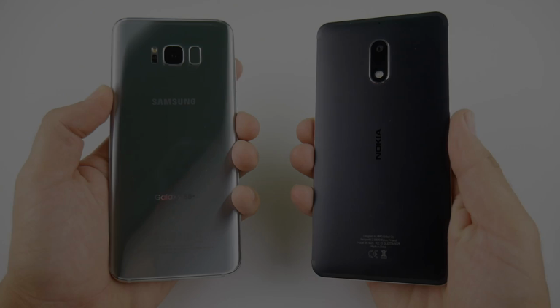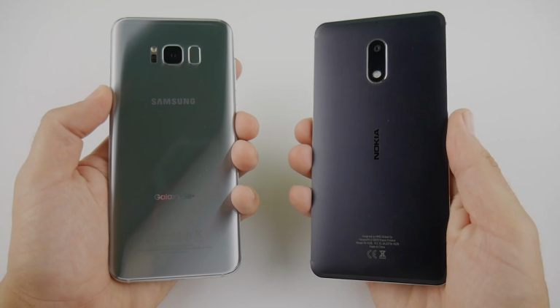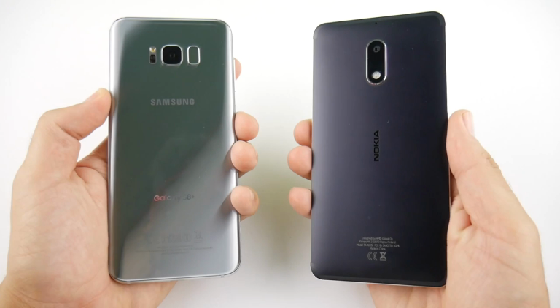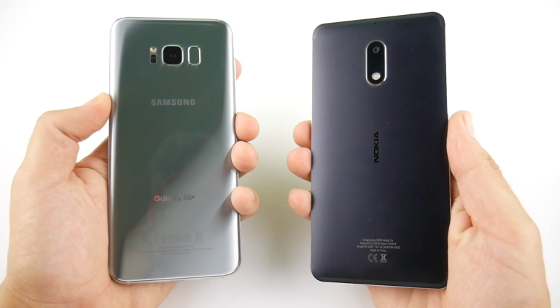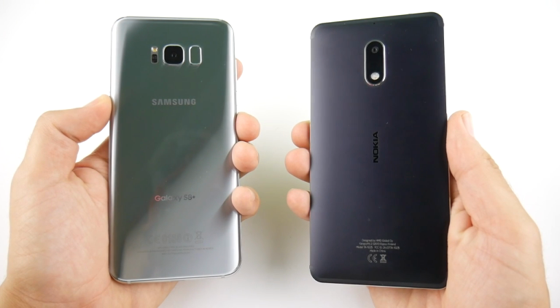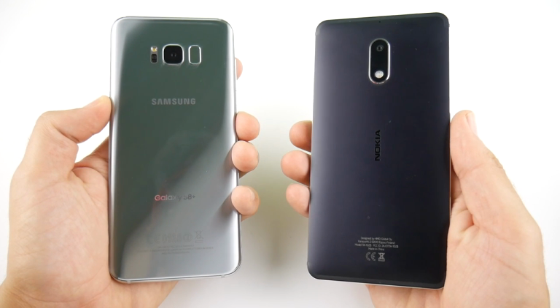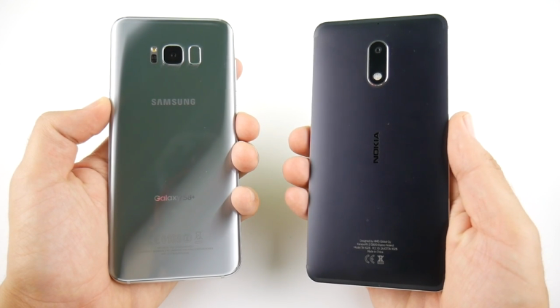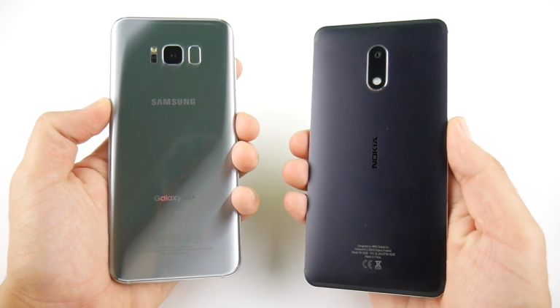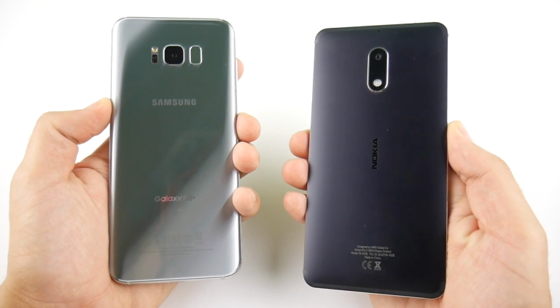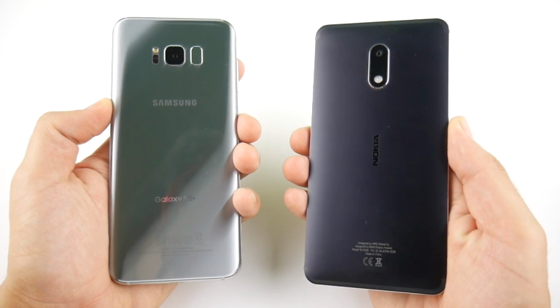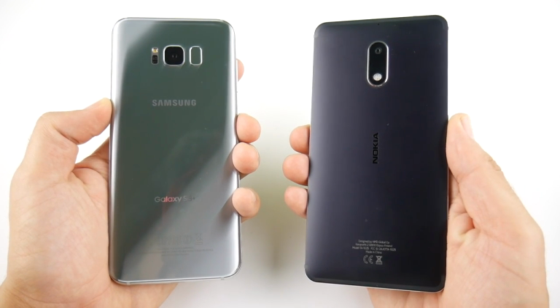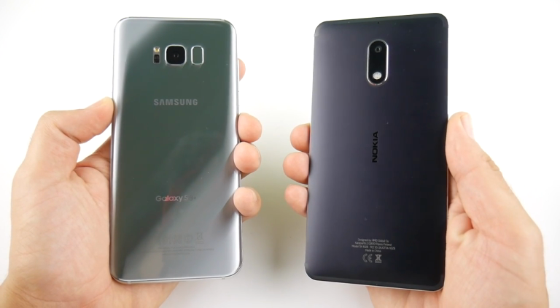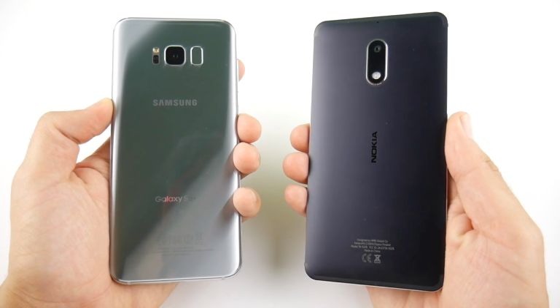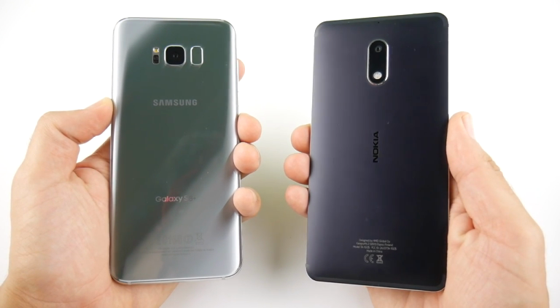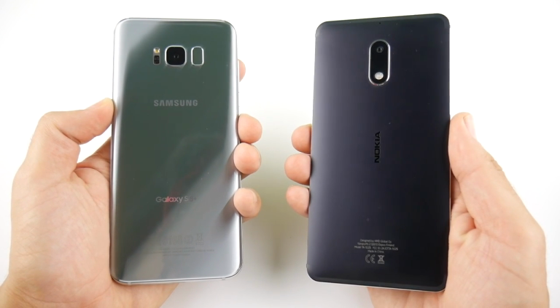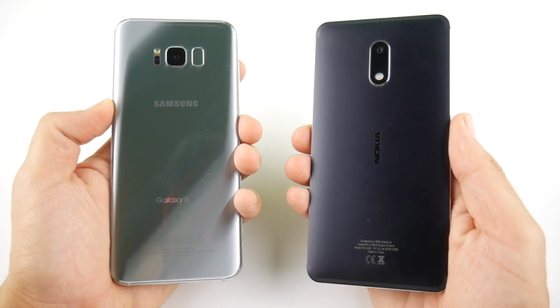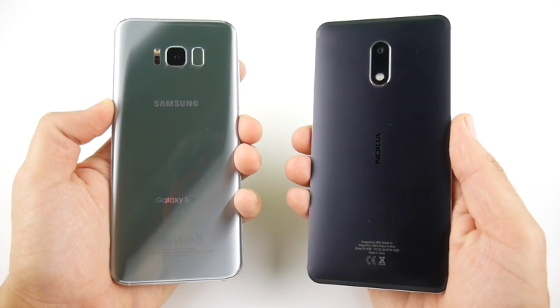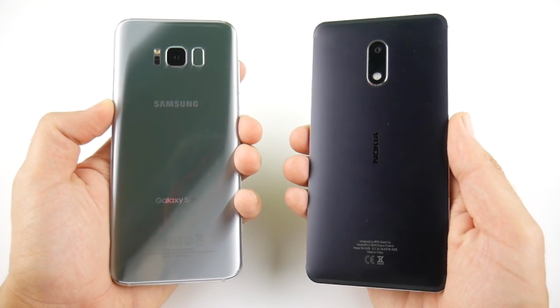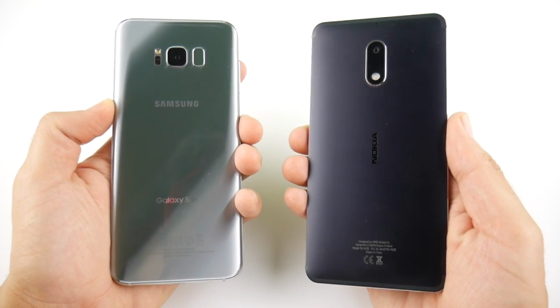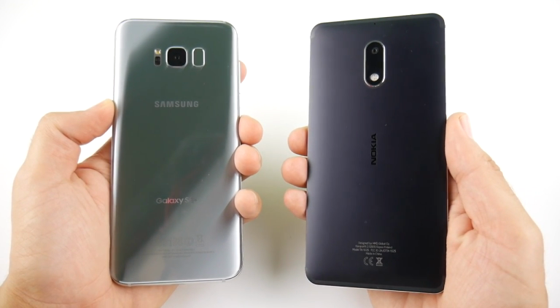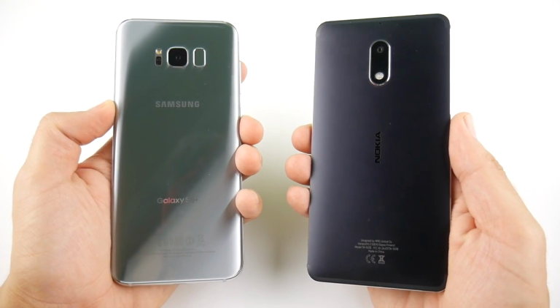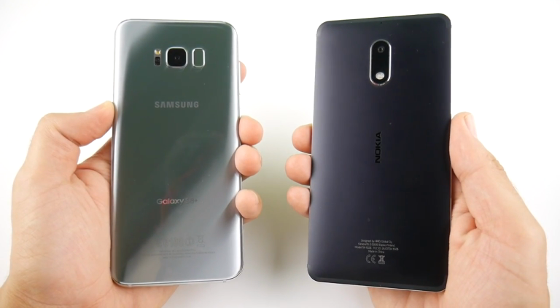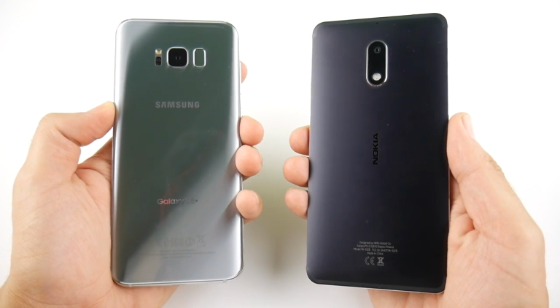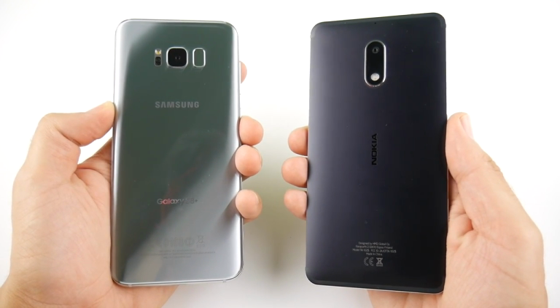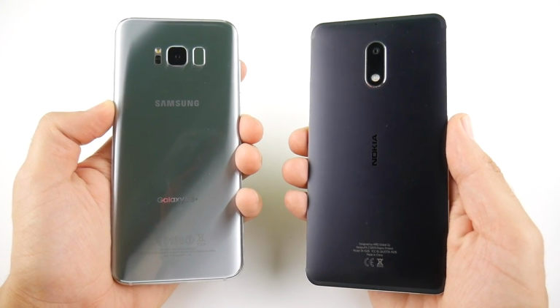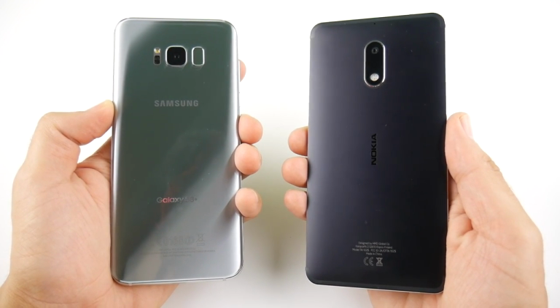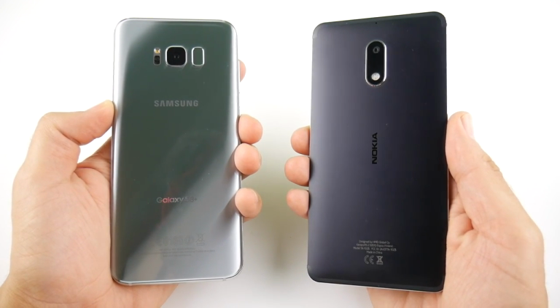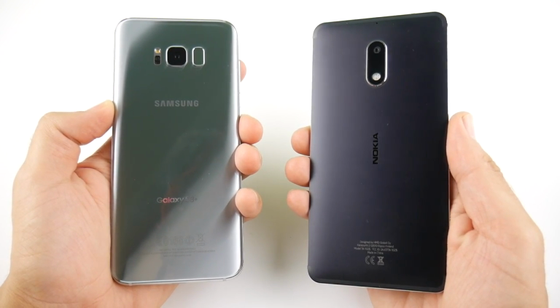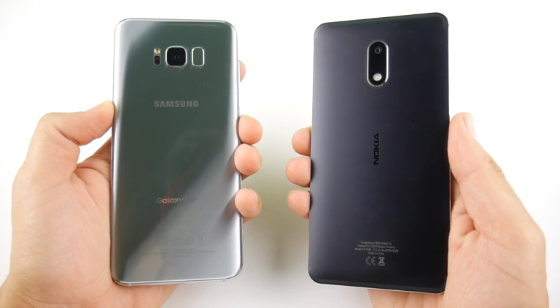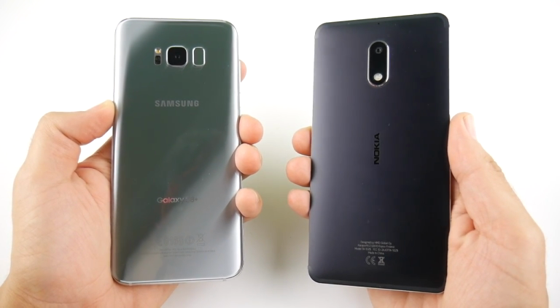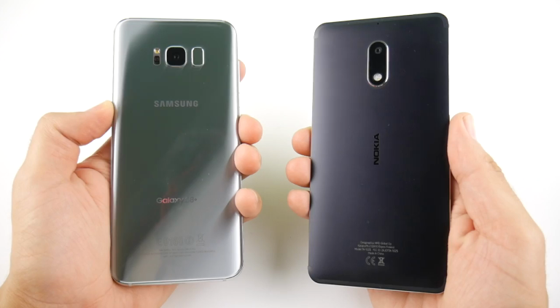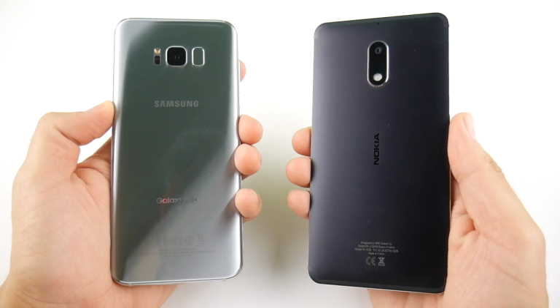Samsung Galaxy S8 Plus versus Nokia 6 Speed Test — that video is coming up right now.